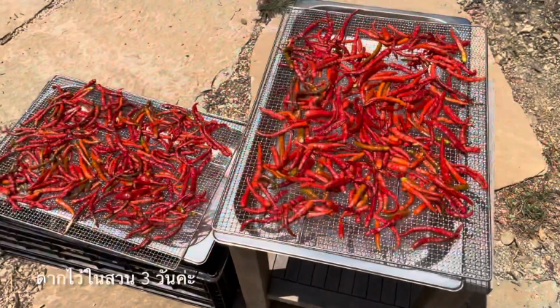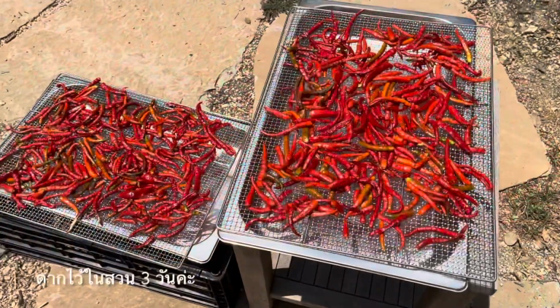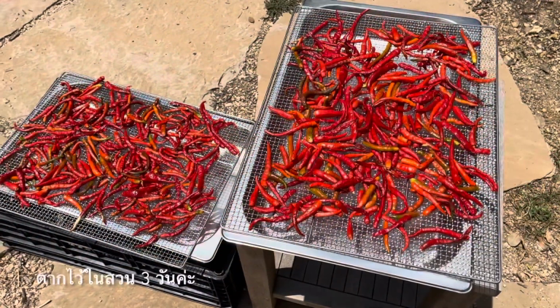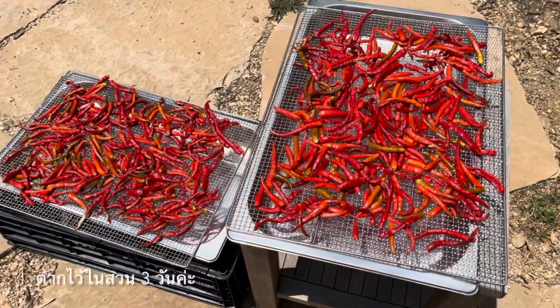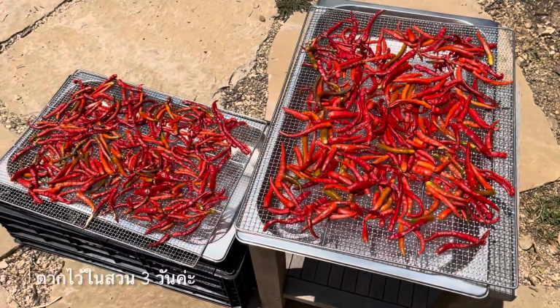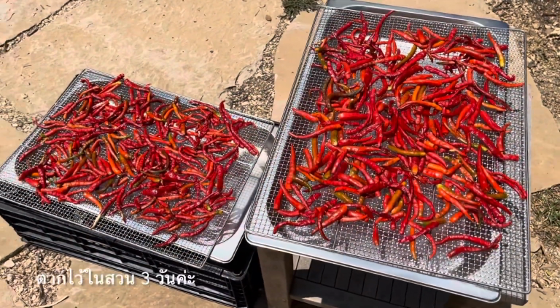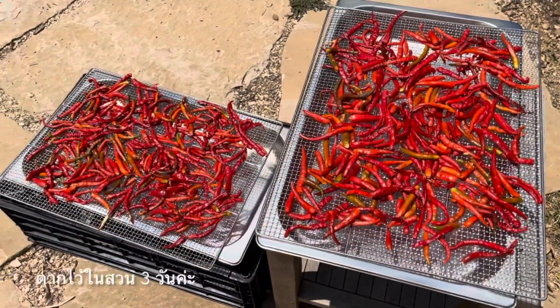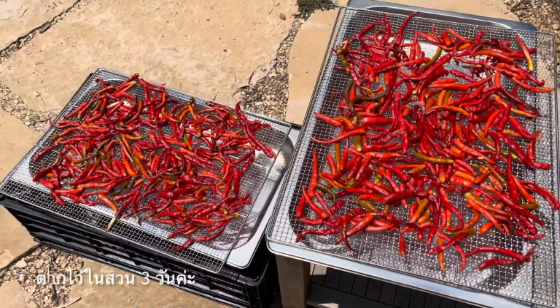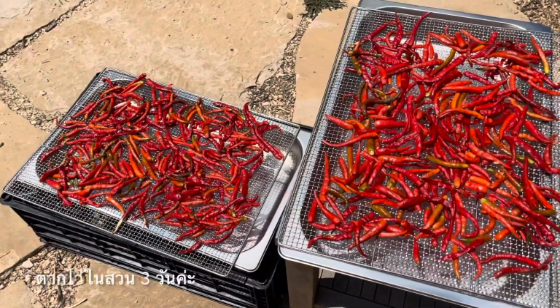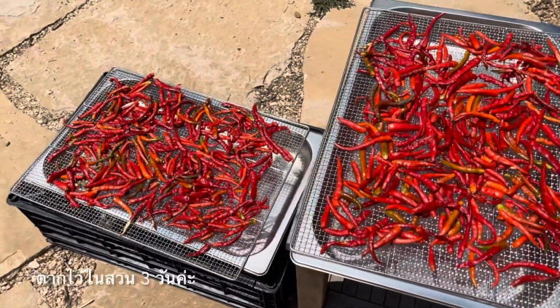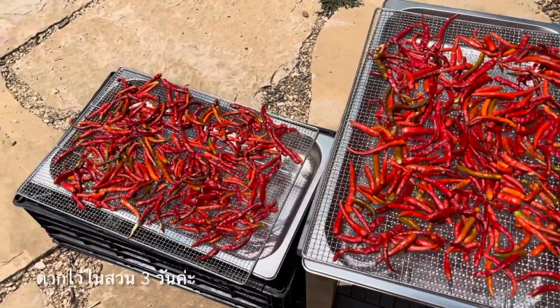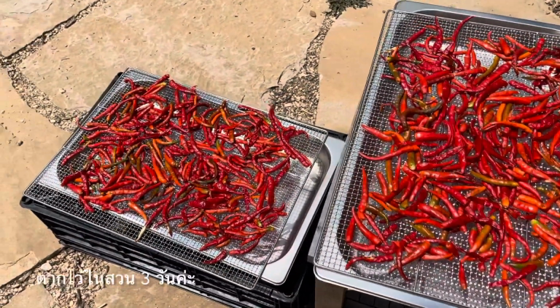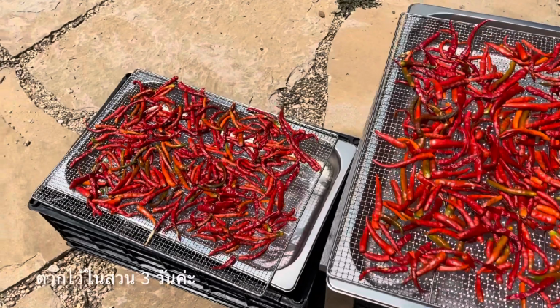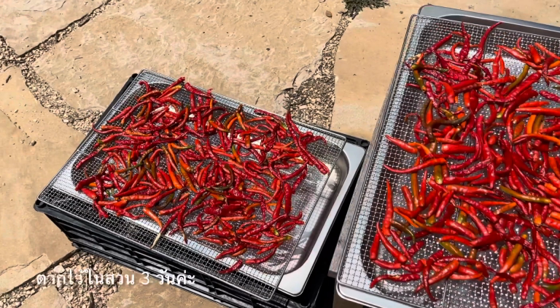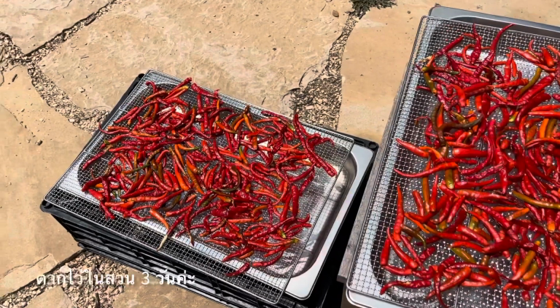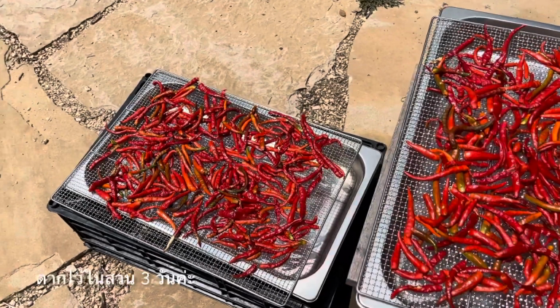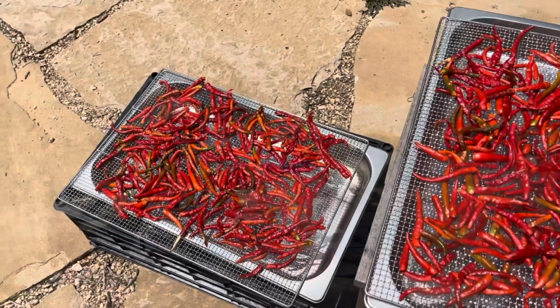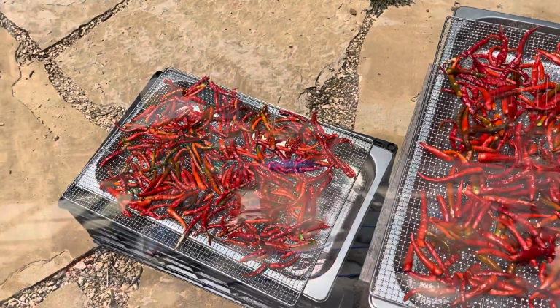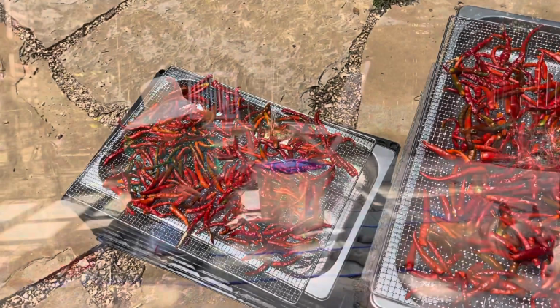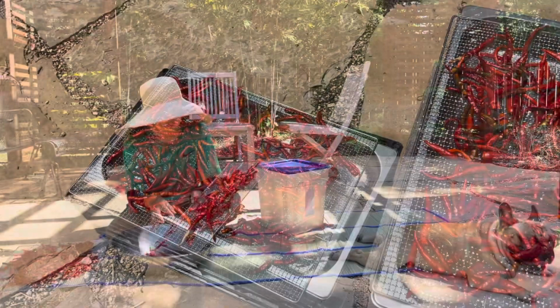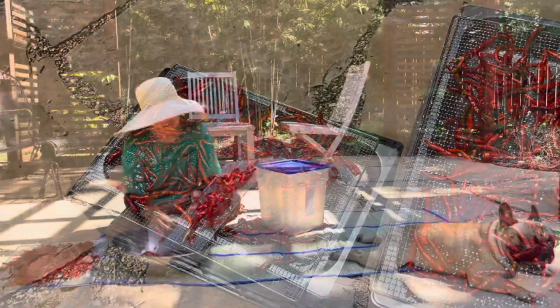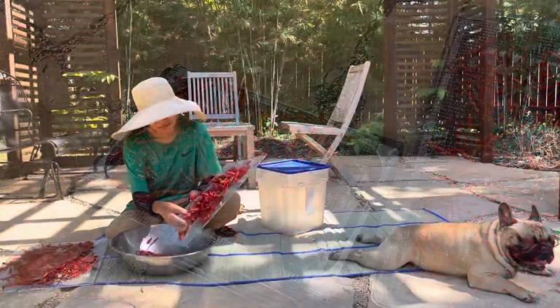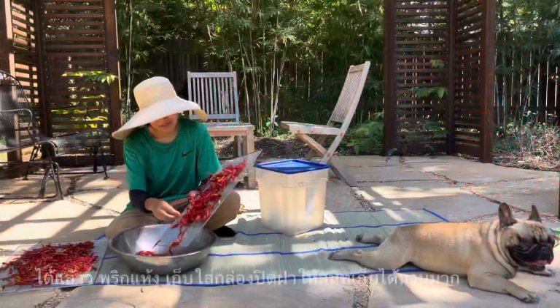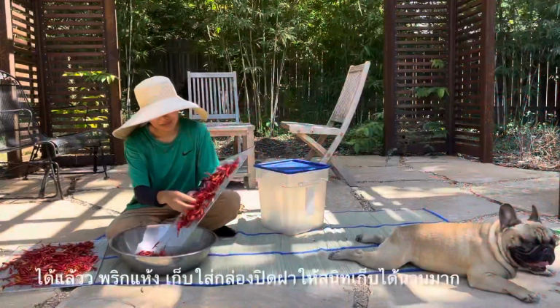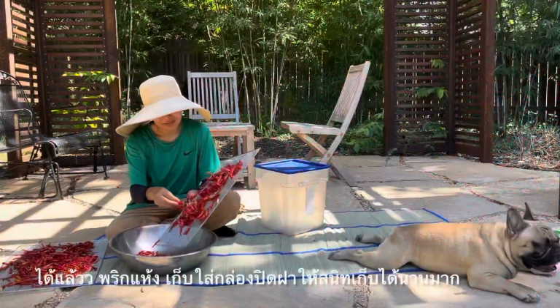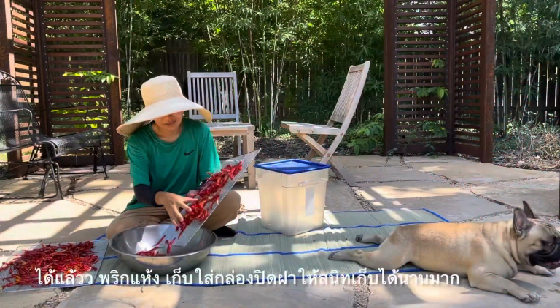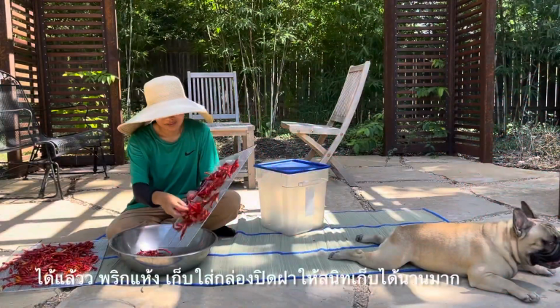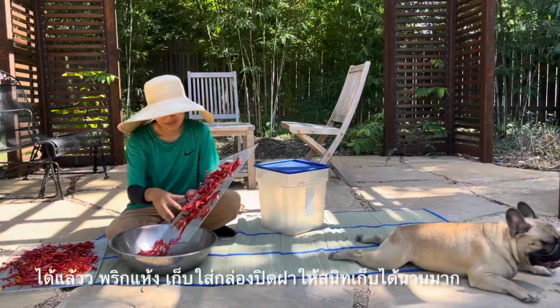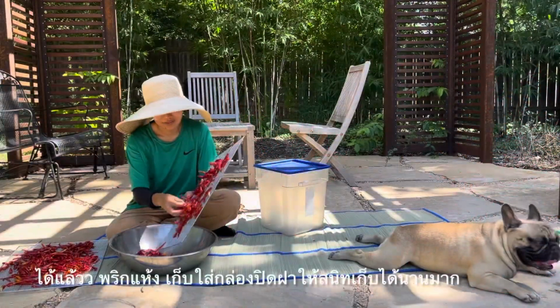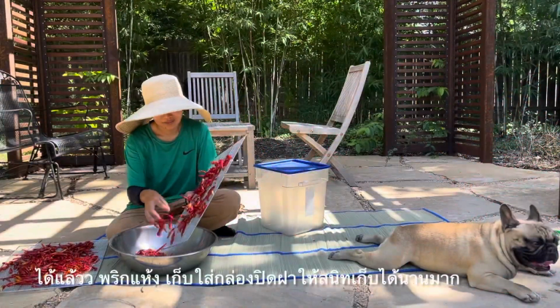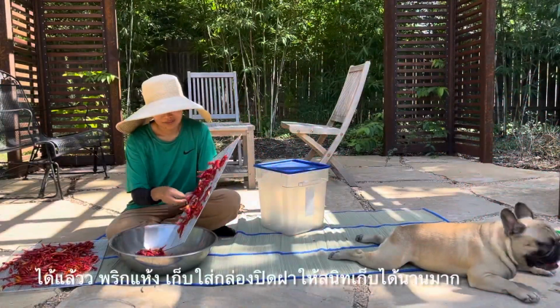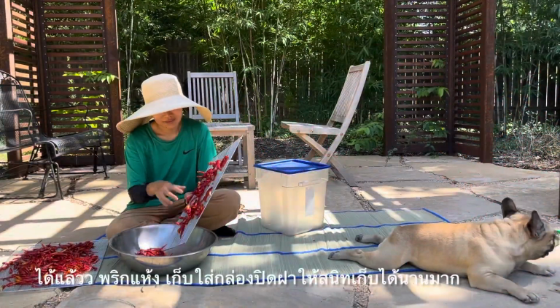After that, I dry them in my garden for three days. Here we are — our dried chilies!